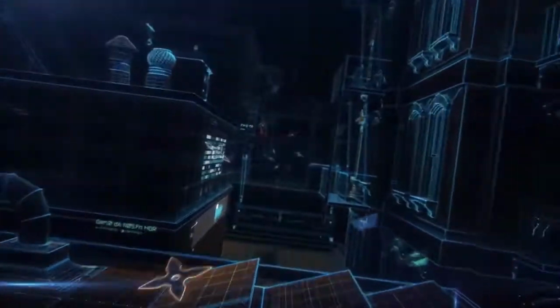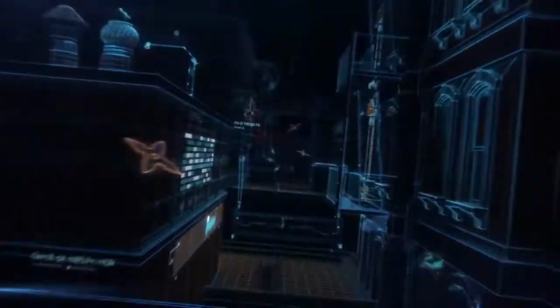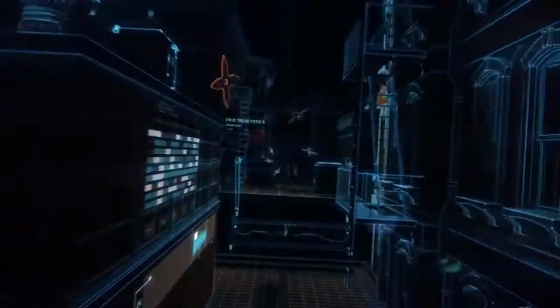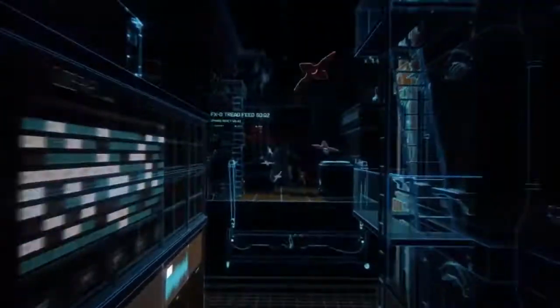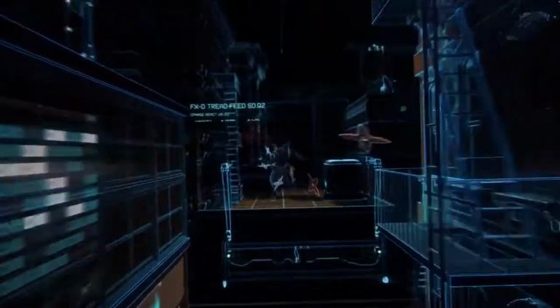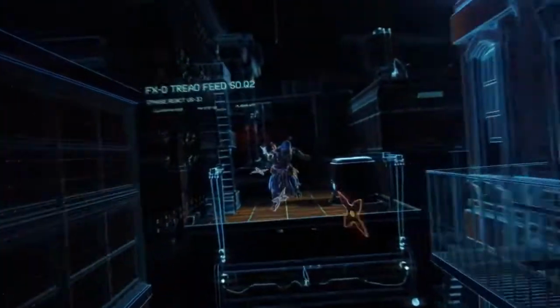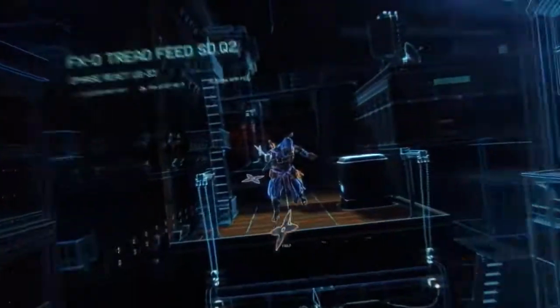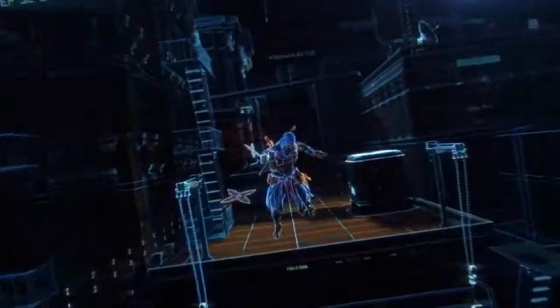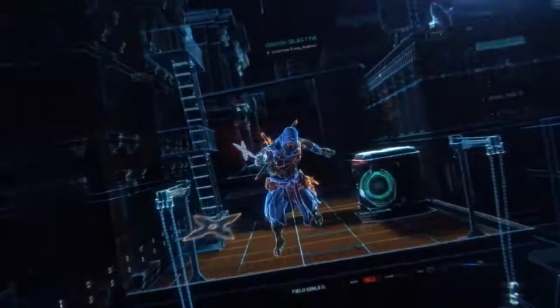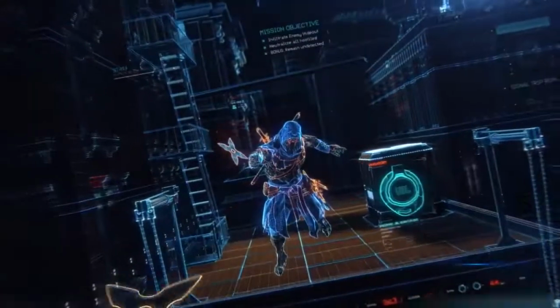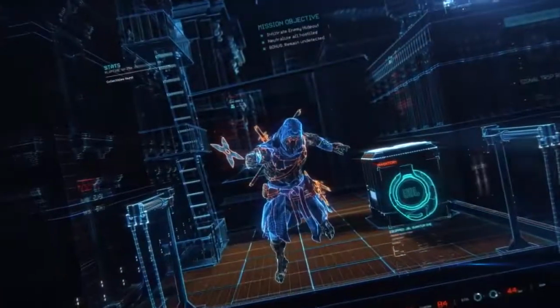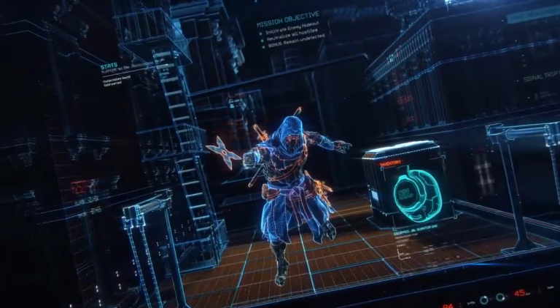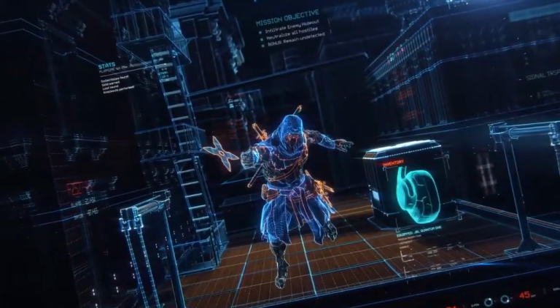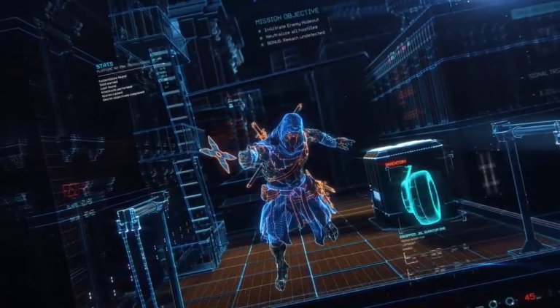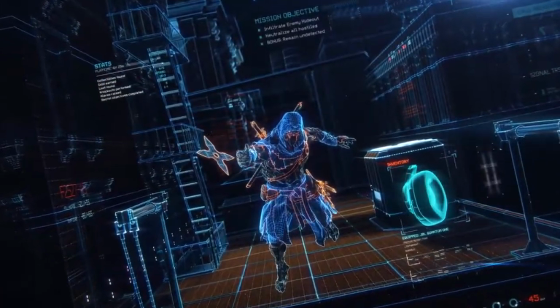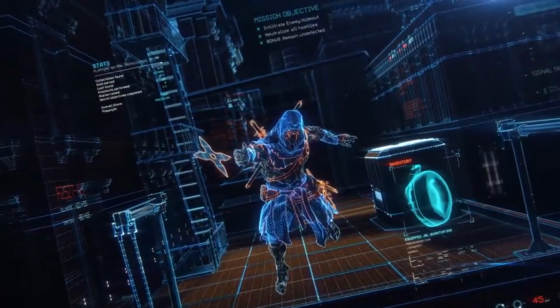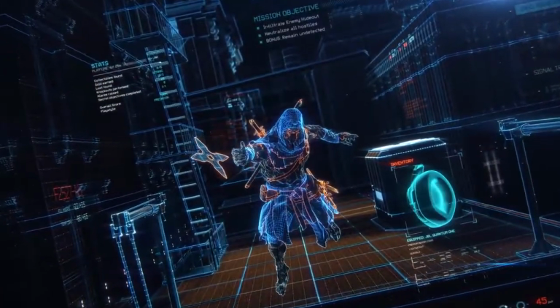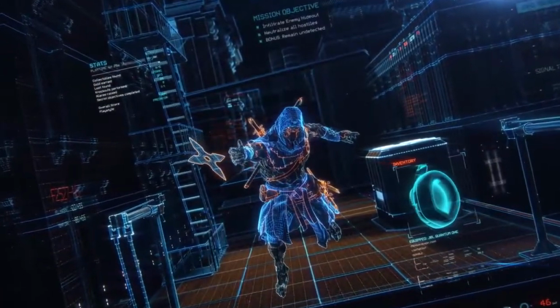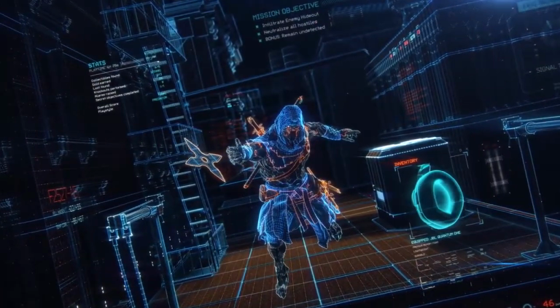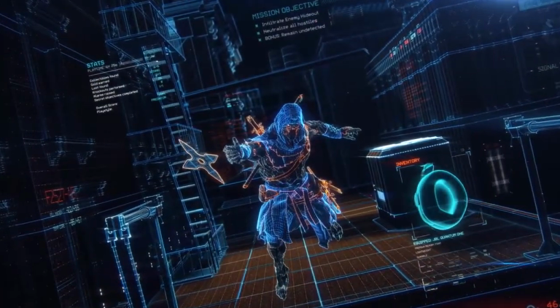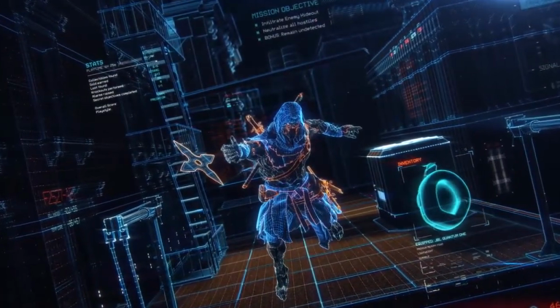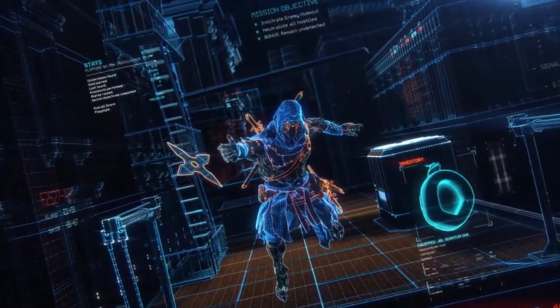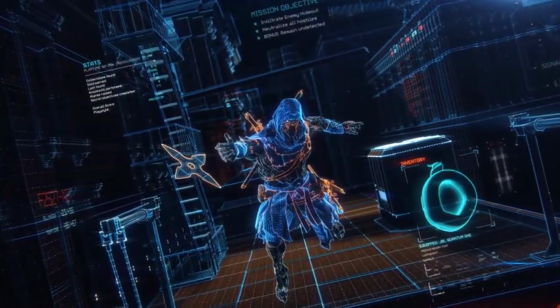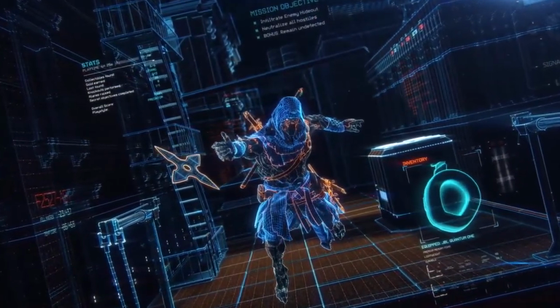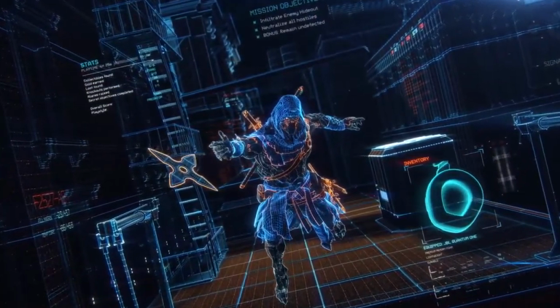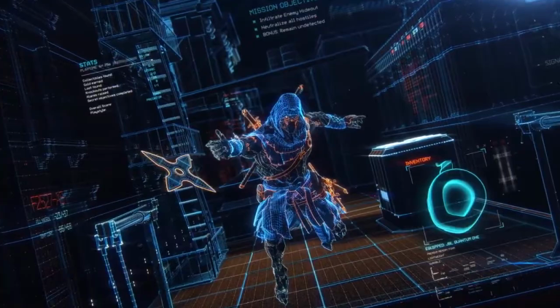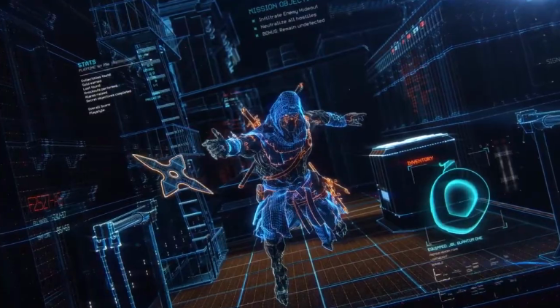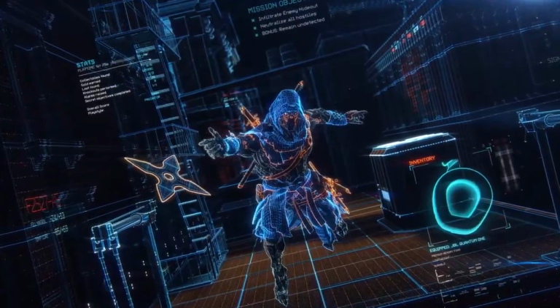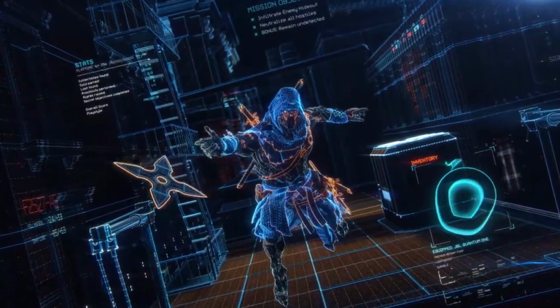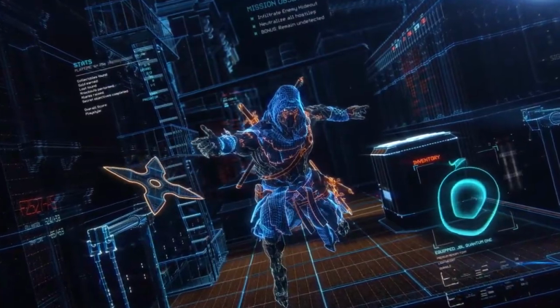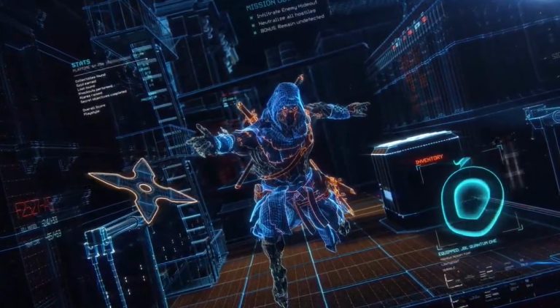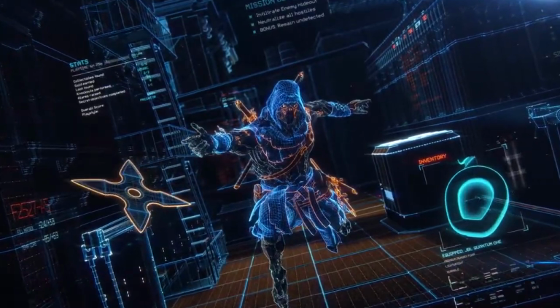Lightweight, durably designed premium memory foam ear cushions, perfect for epic gaming sessions.